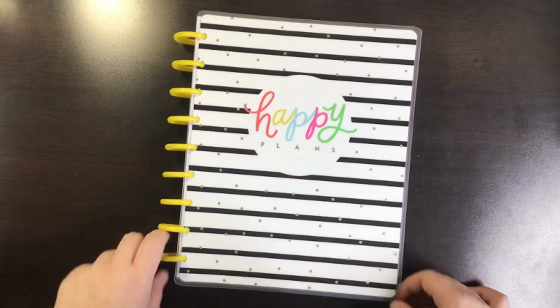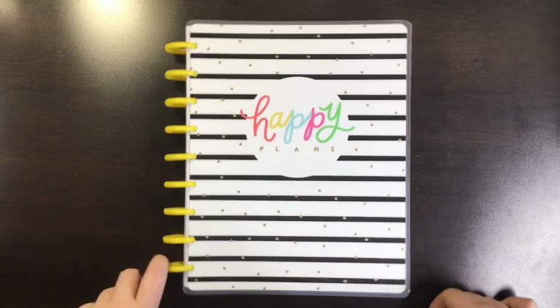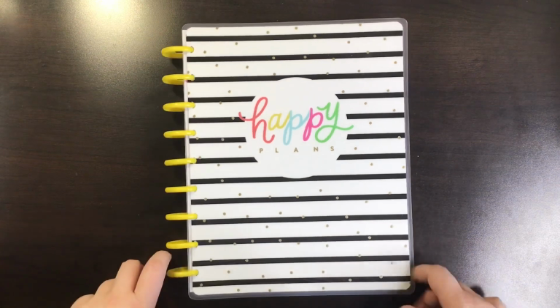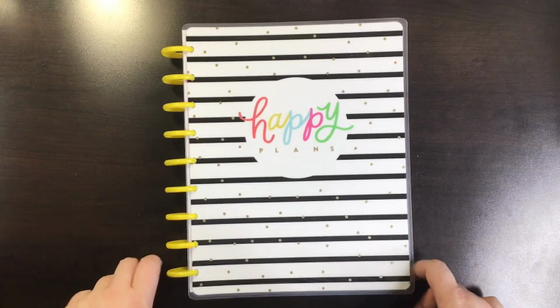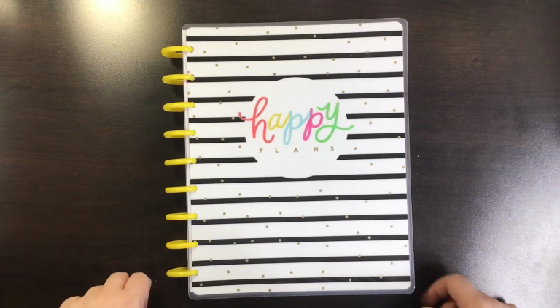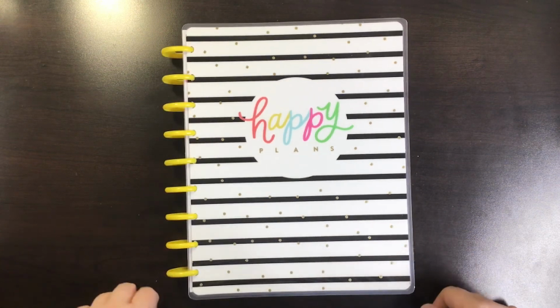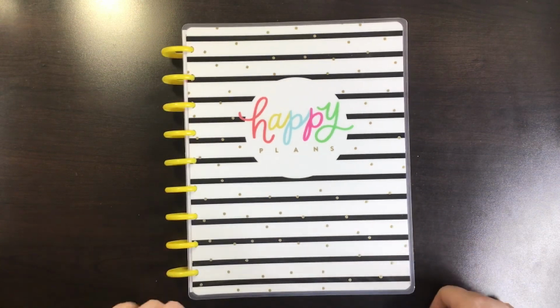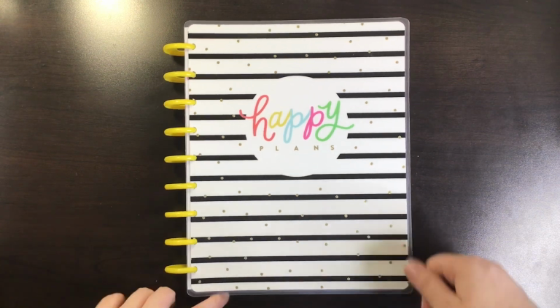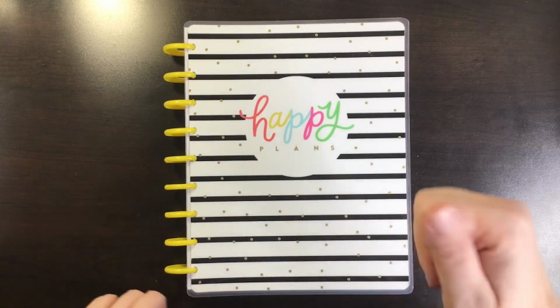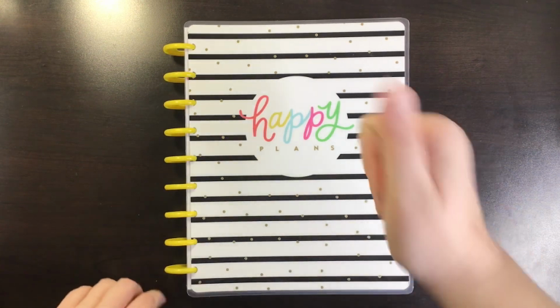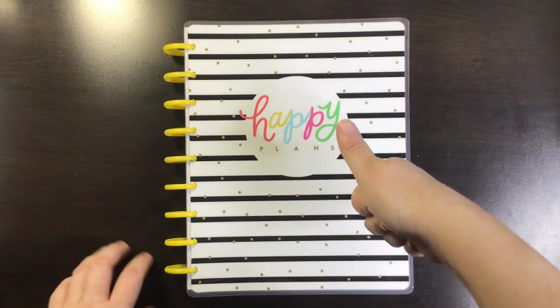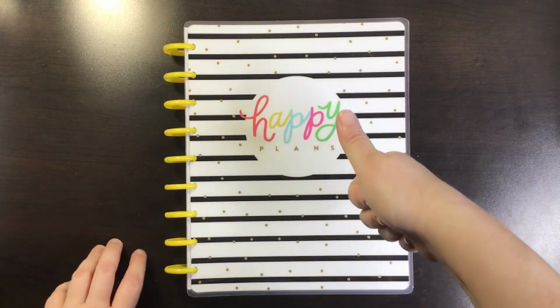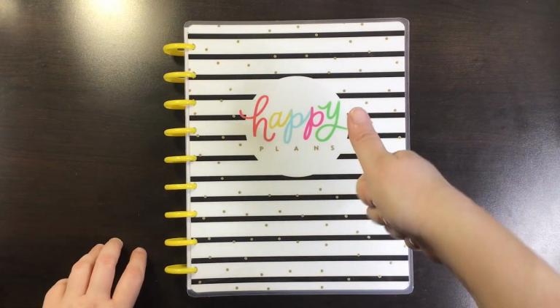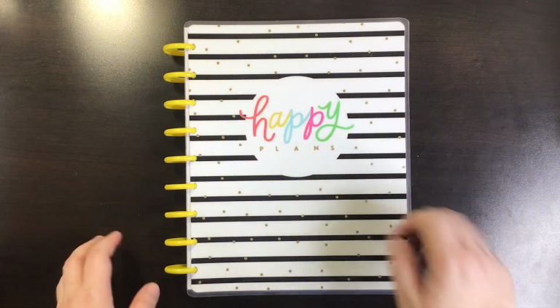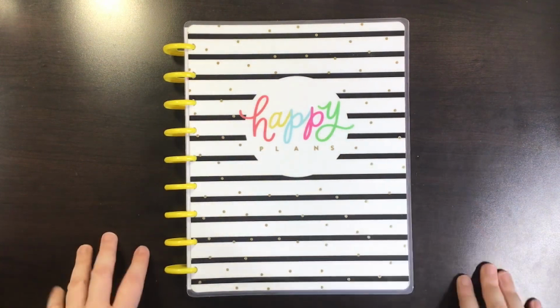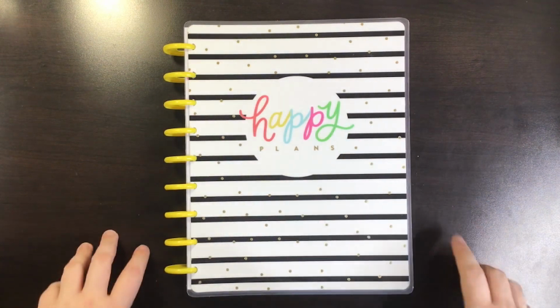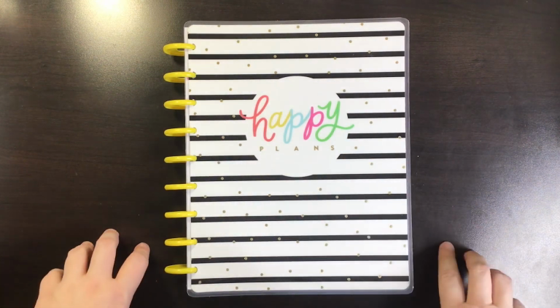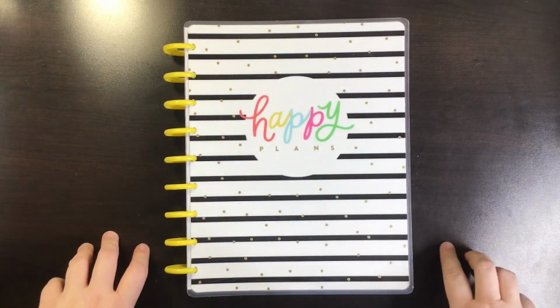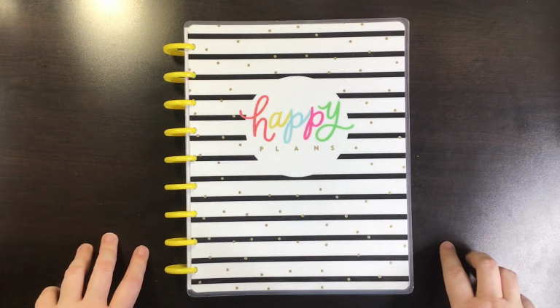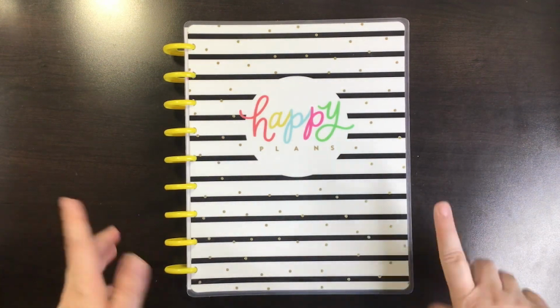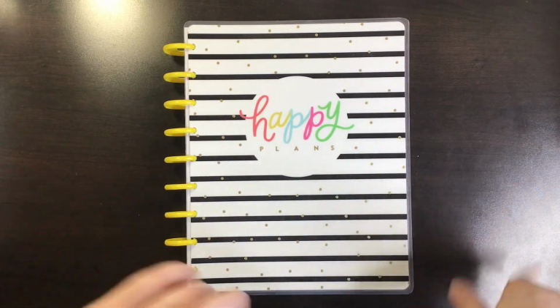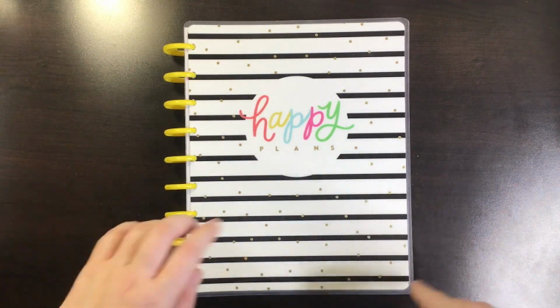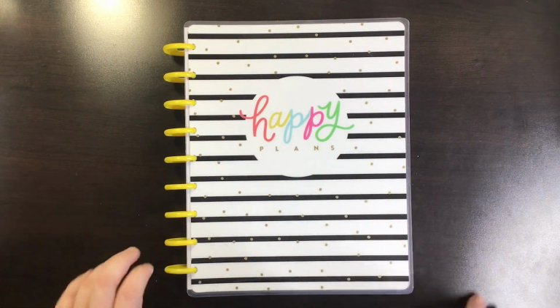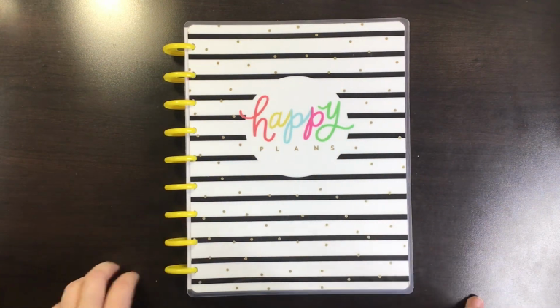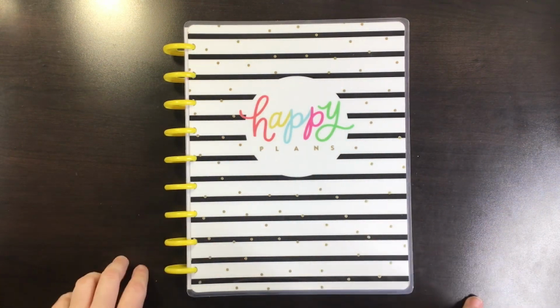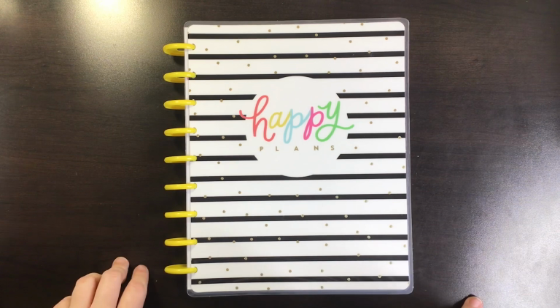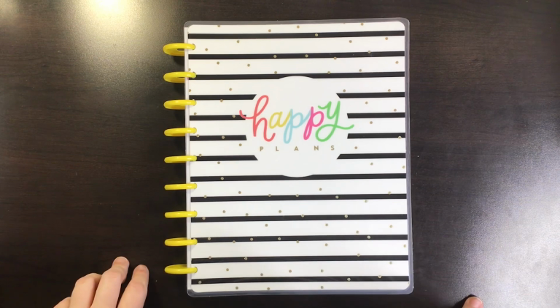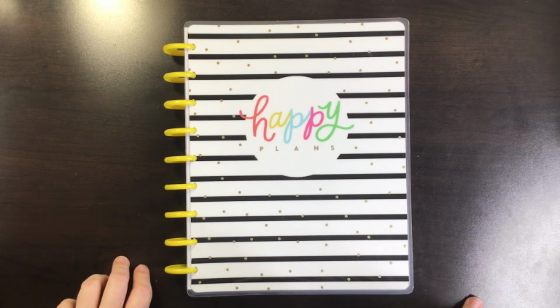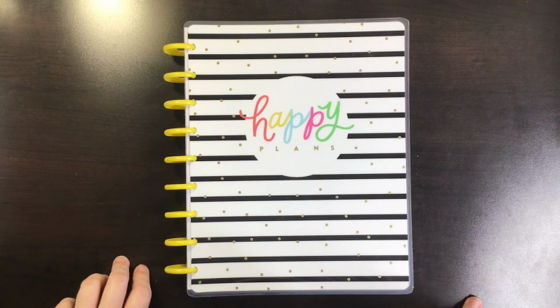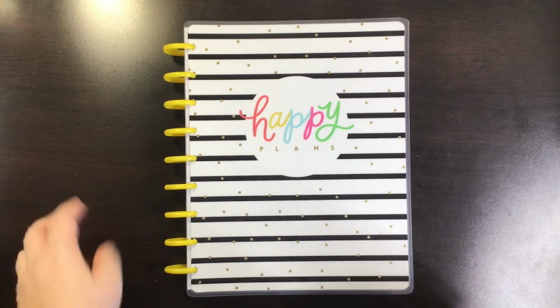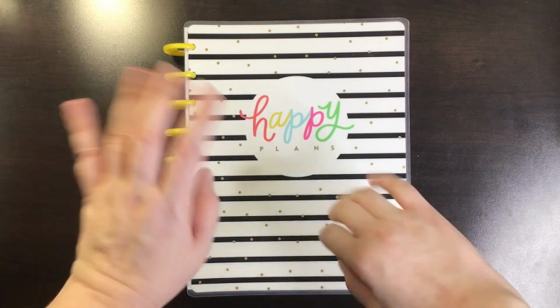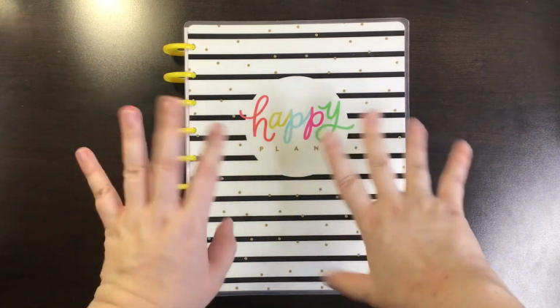If you enjoyed this flip through, please give it a thumbs up. And if you want to see more of my videos, please subscribe. Have a wonderful day, bye!